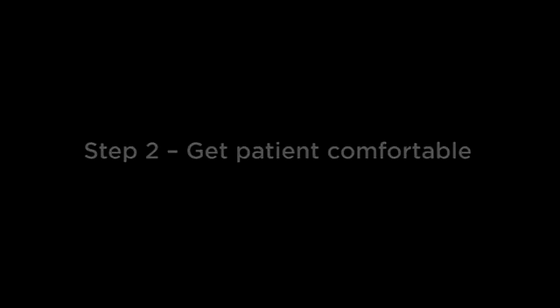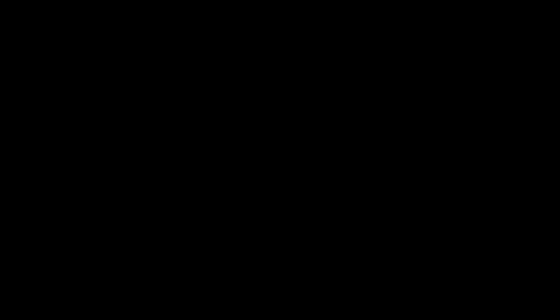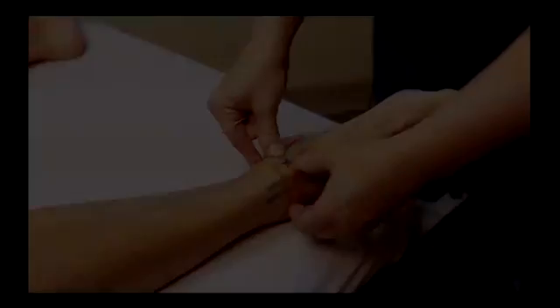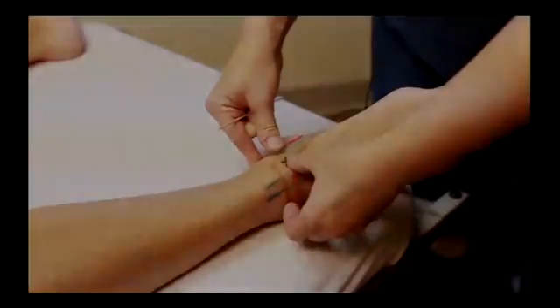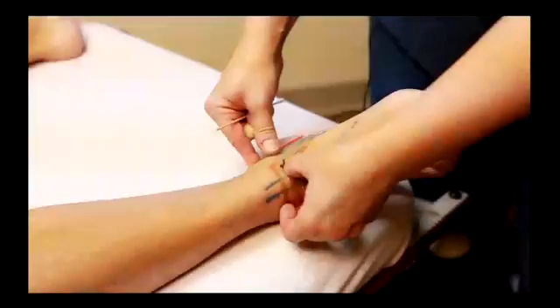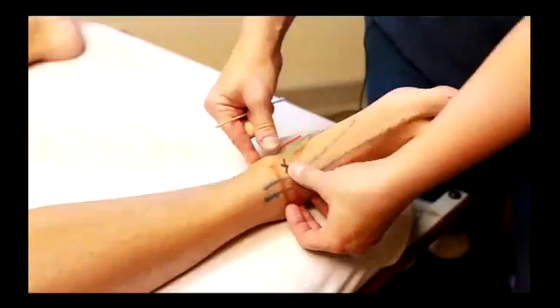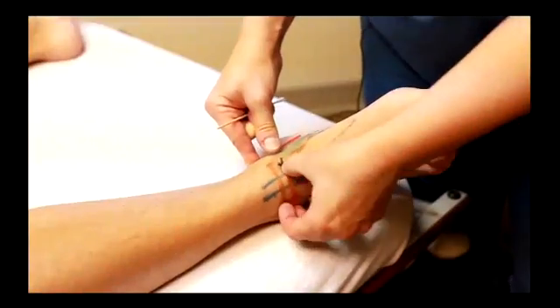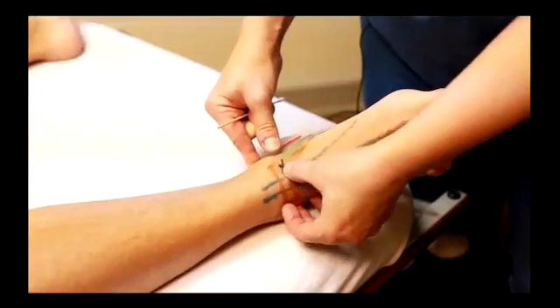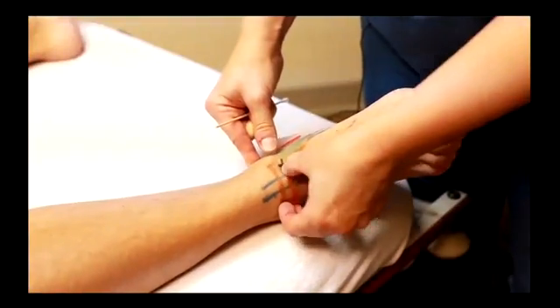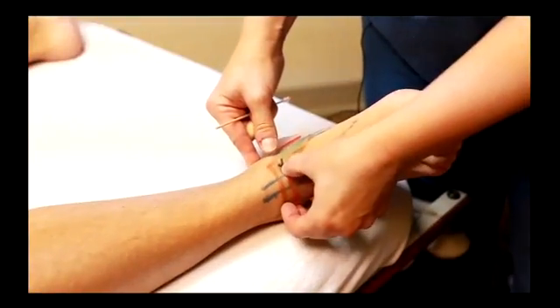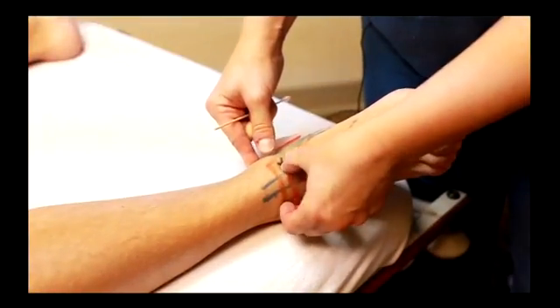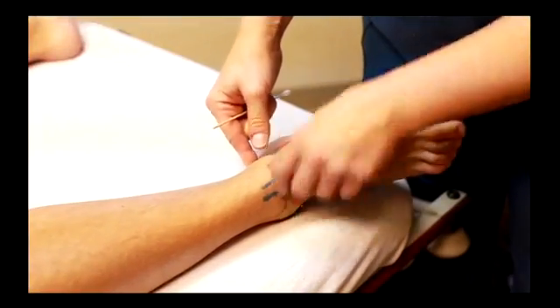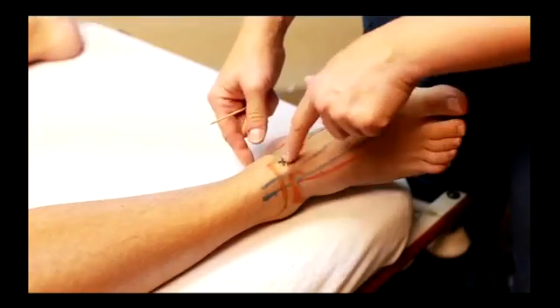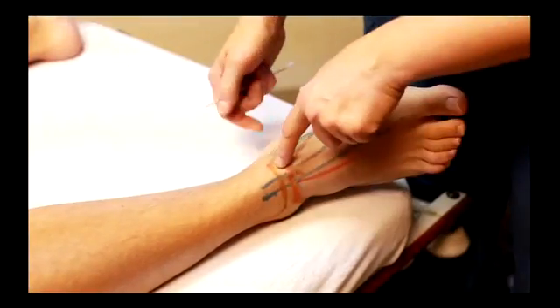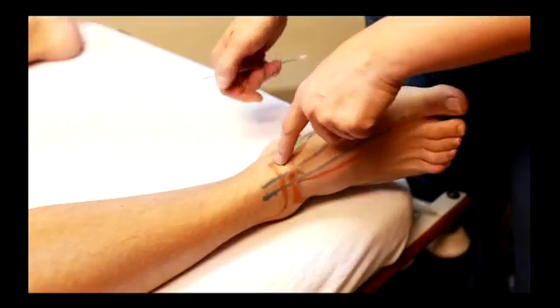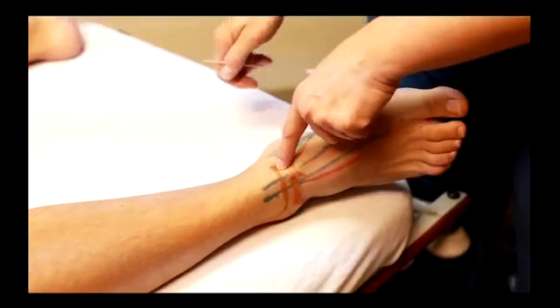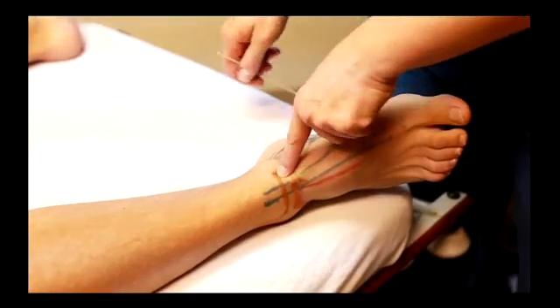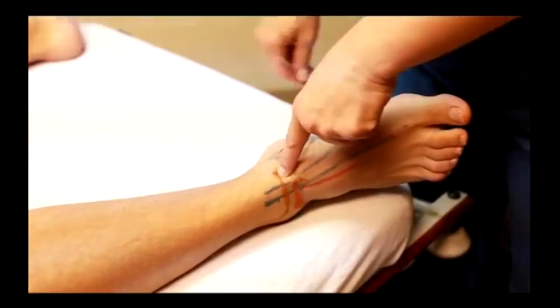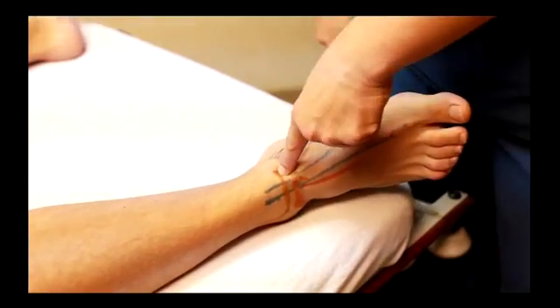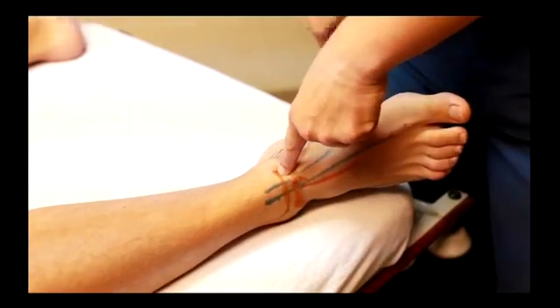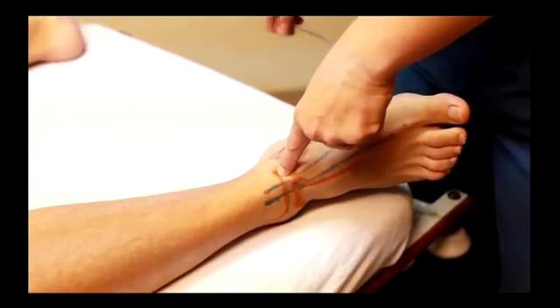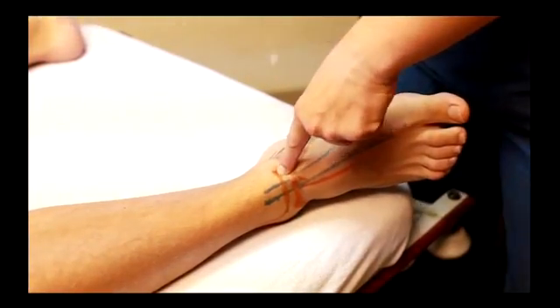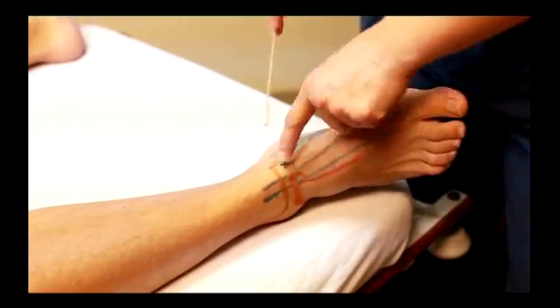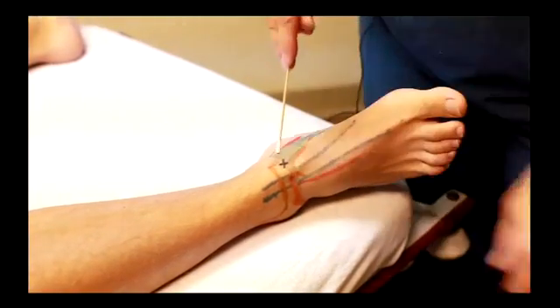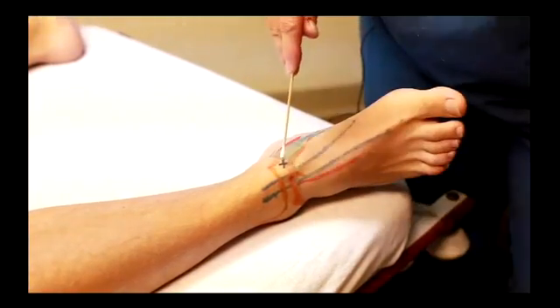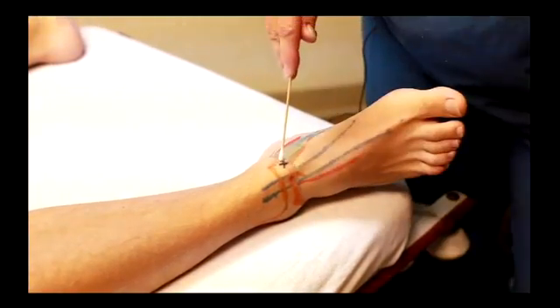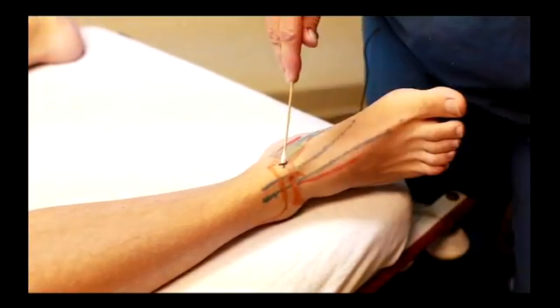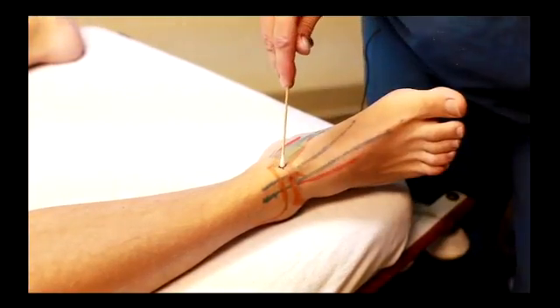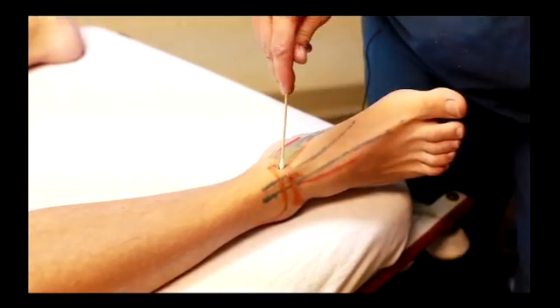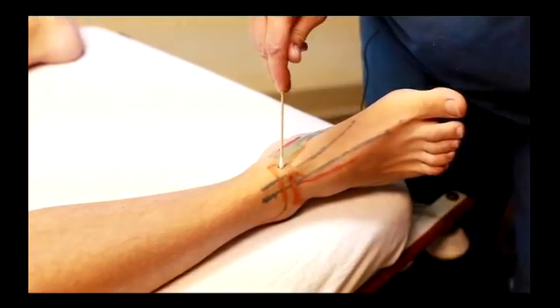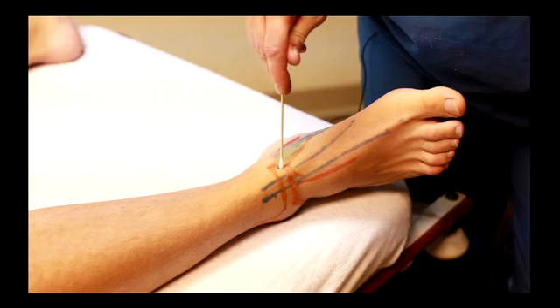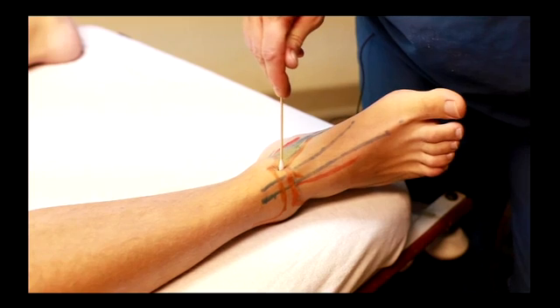I find the anterior tibial tendon. There's a soft spot right between, which I handily marked with an X.